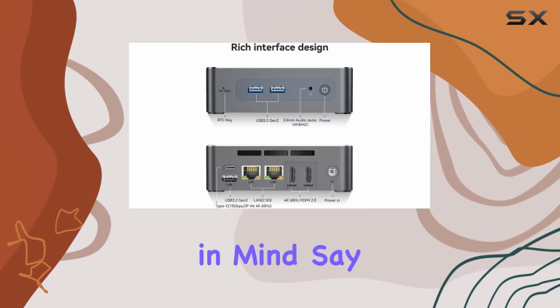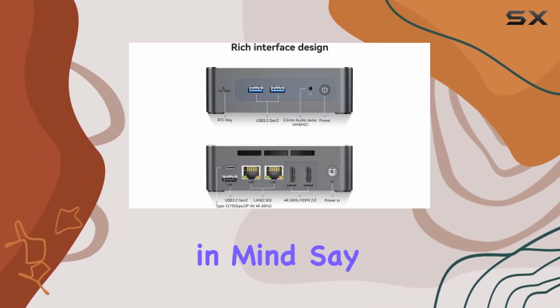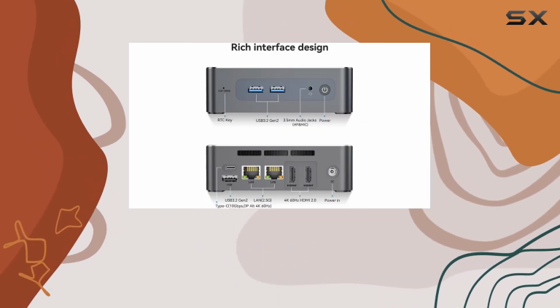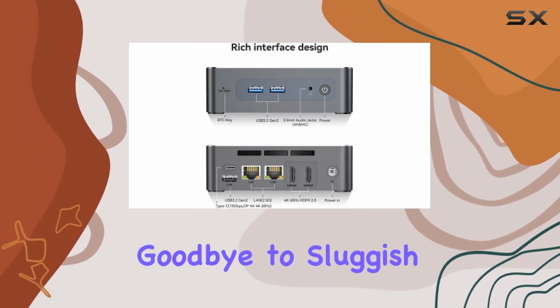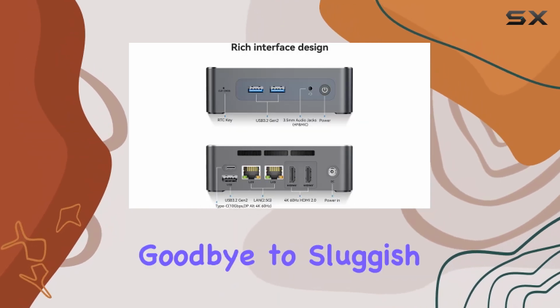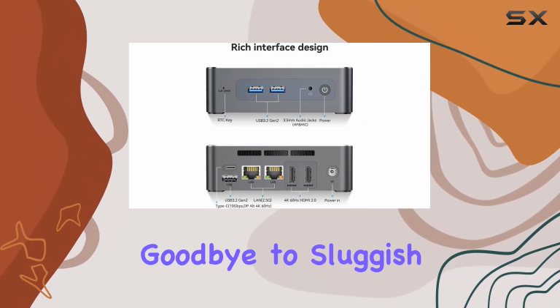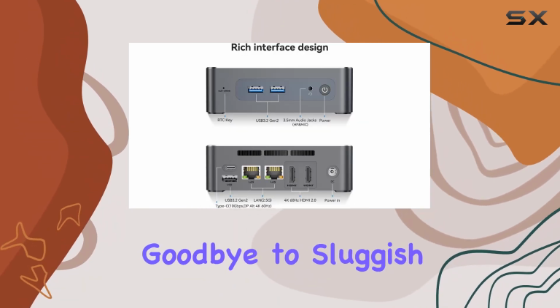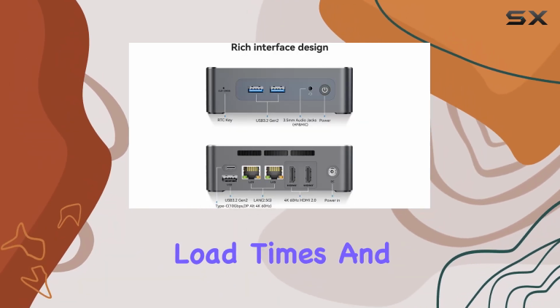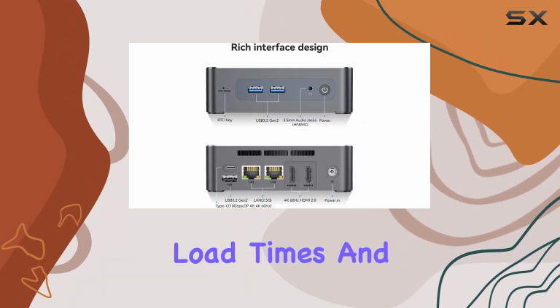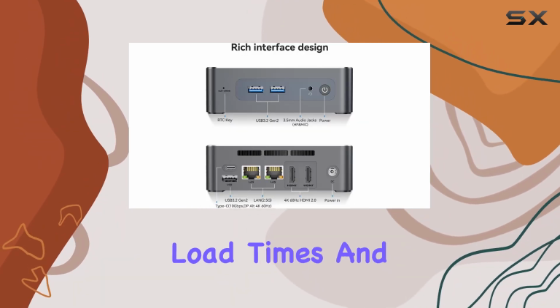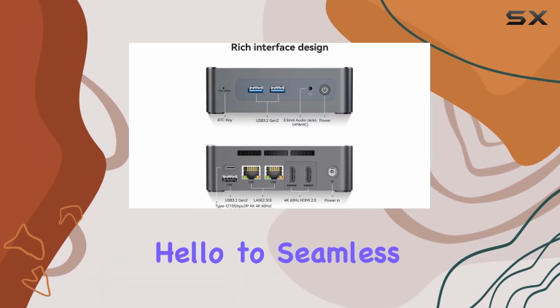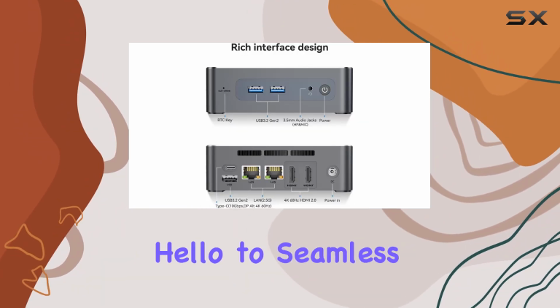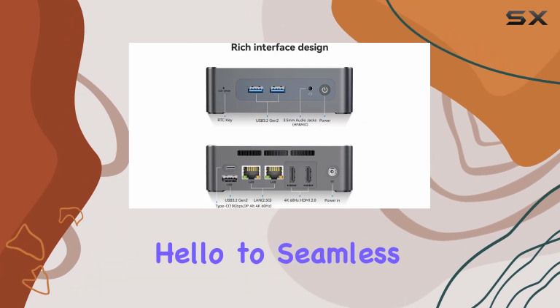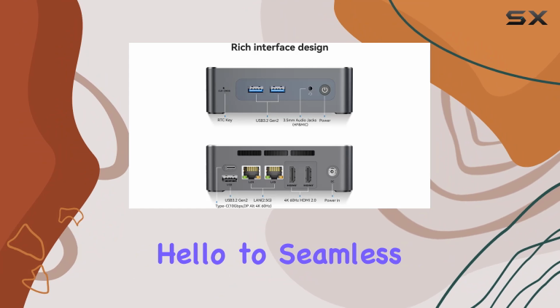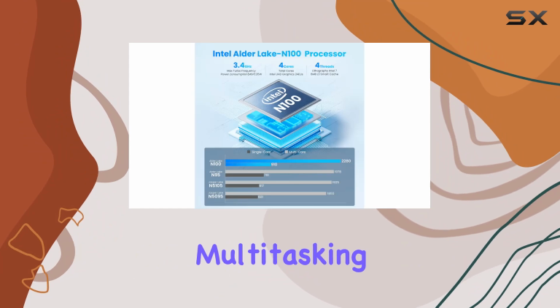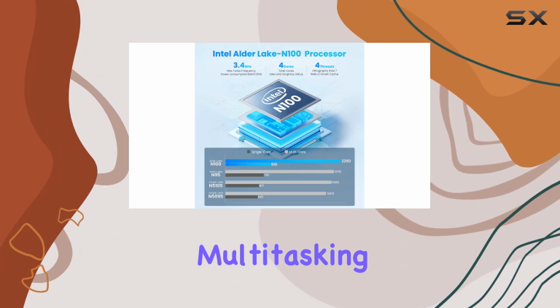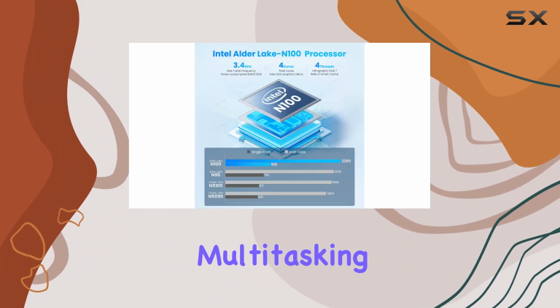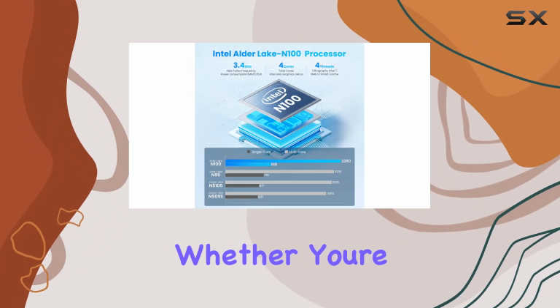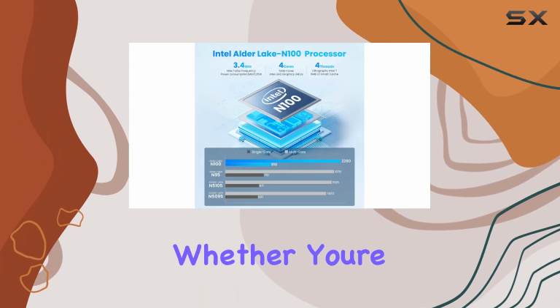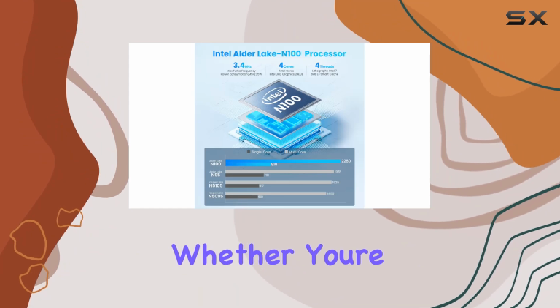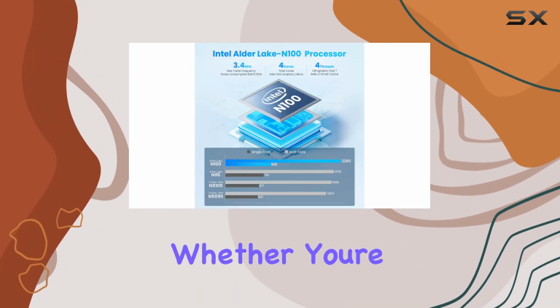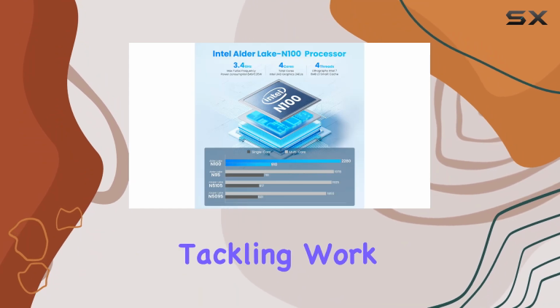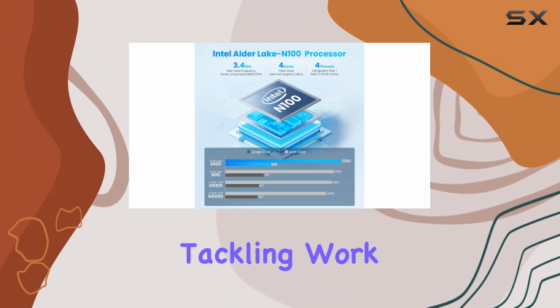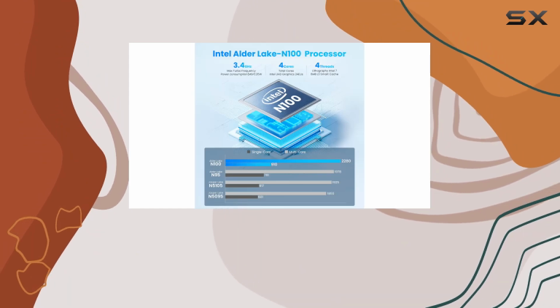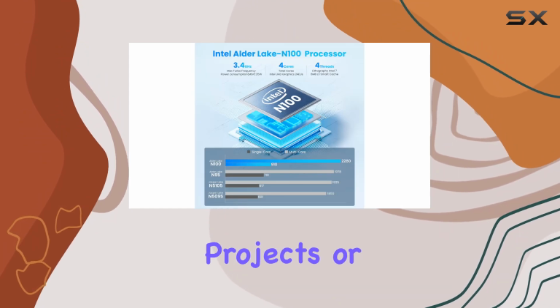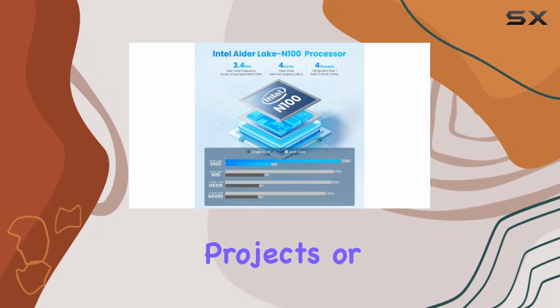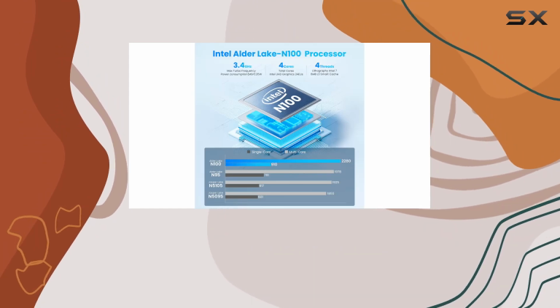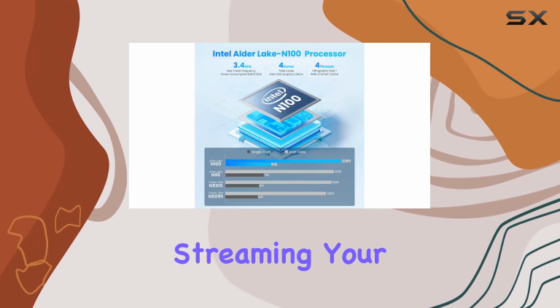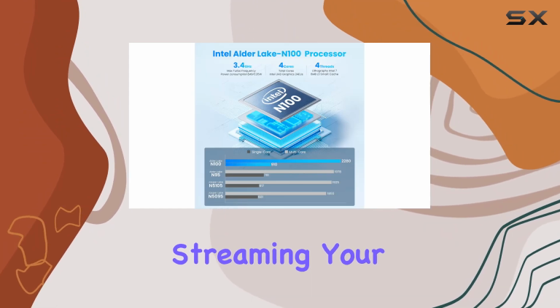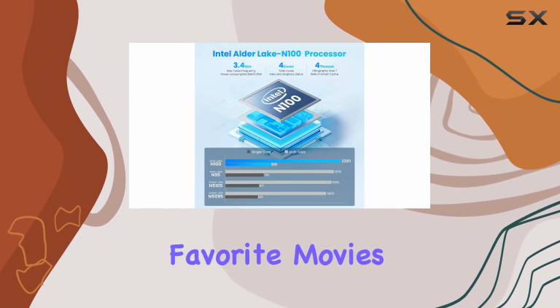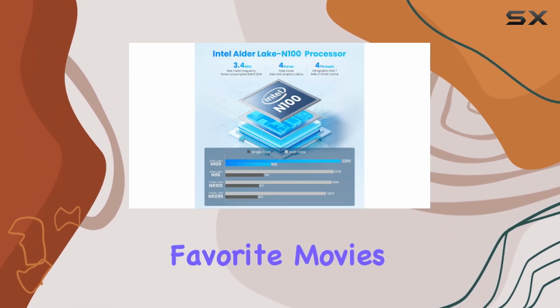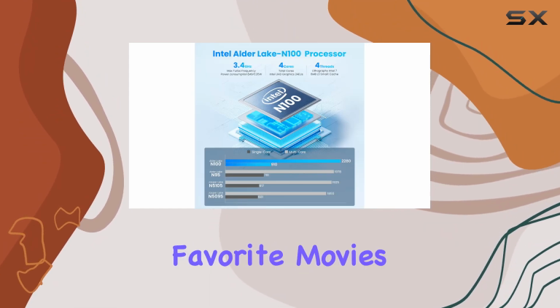Say goodbye to sluggish load times and hello to seamless multitasking, whether you're tackling work projects or streaming your favorite movies.